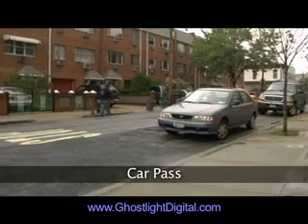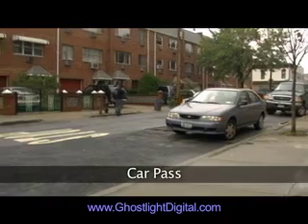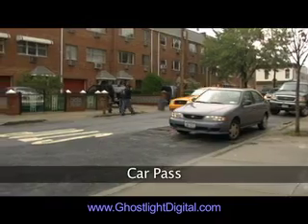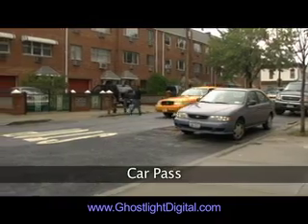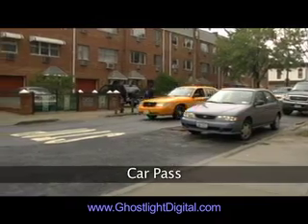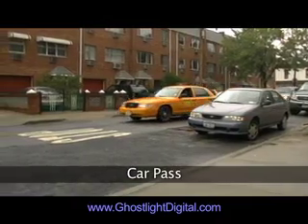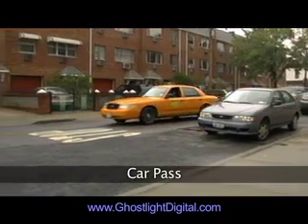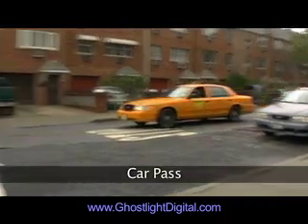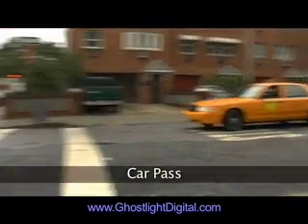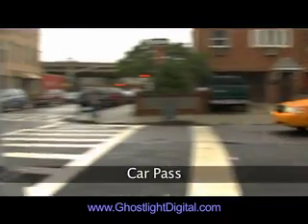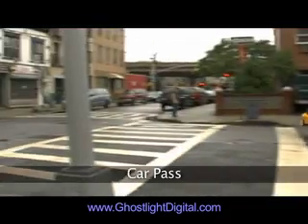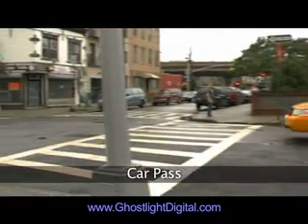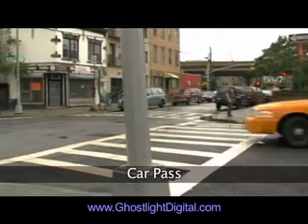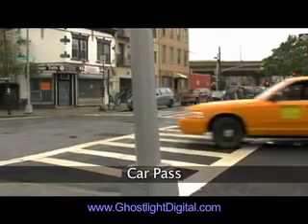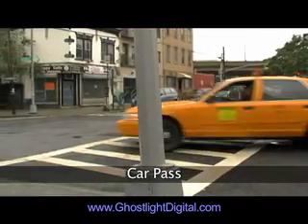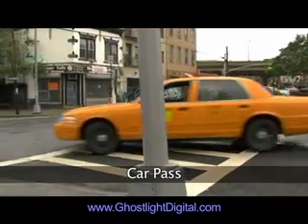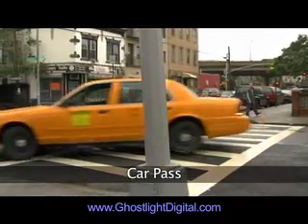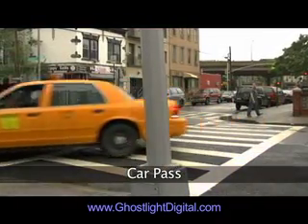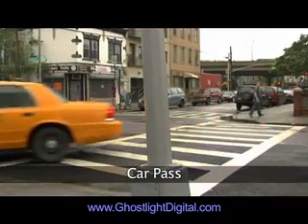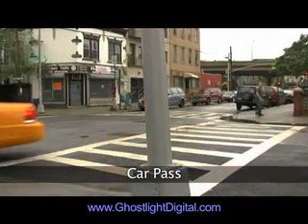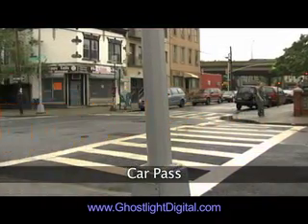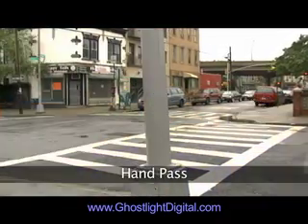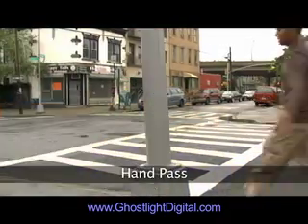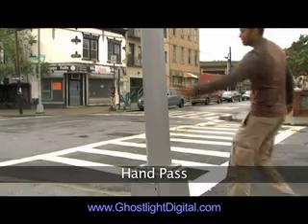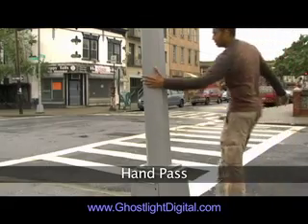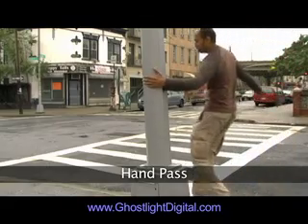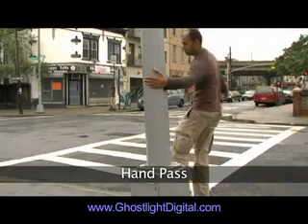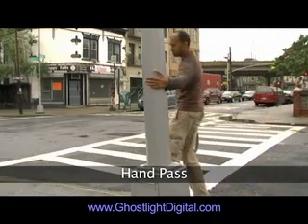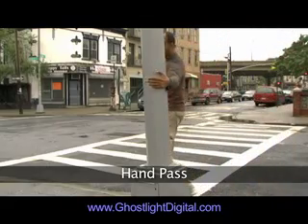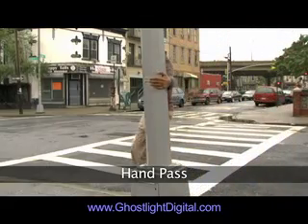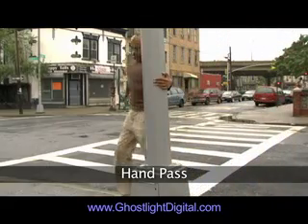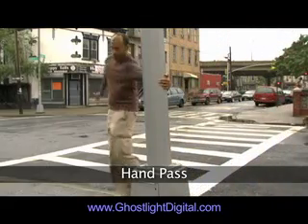The footage that came from New York was perfect. This first pass here is just for the taxi, and this second pass is for the actor's hand on the pole.